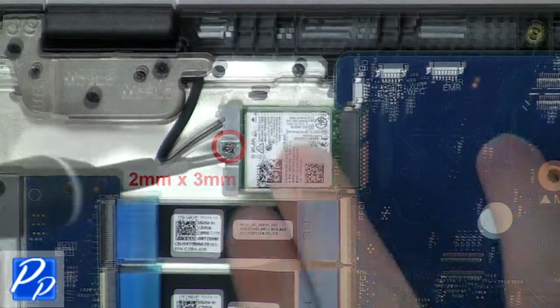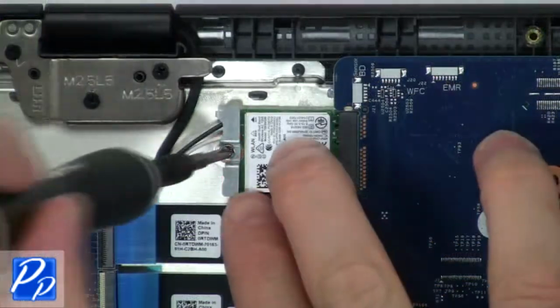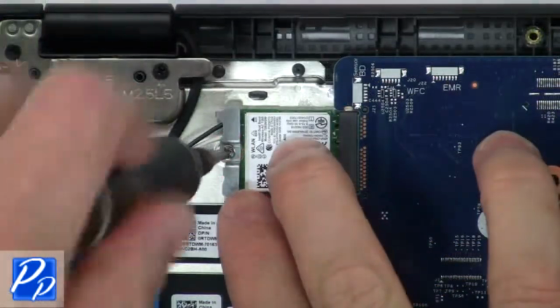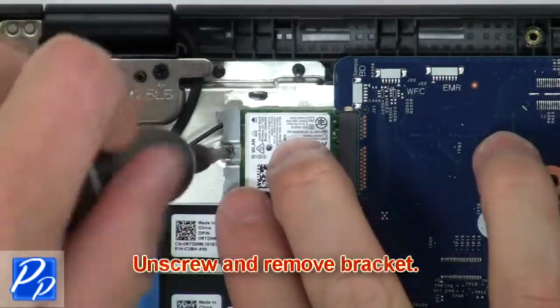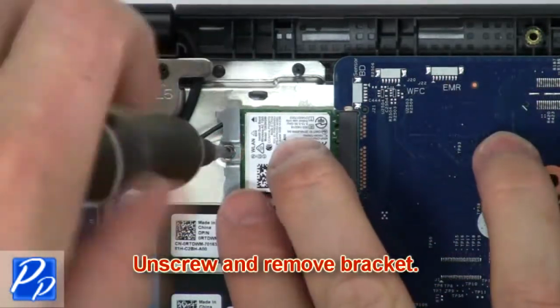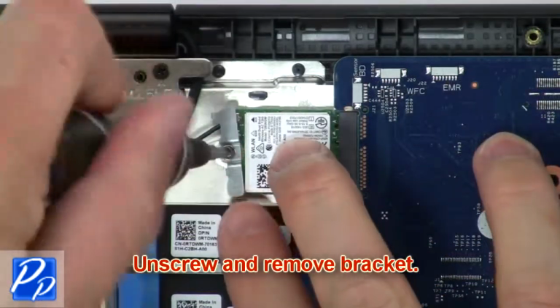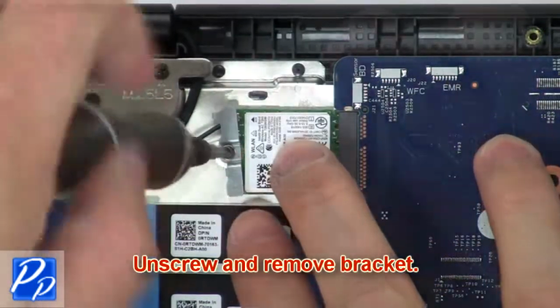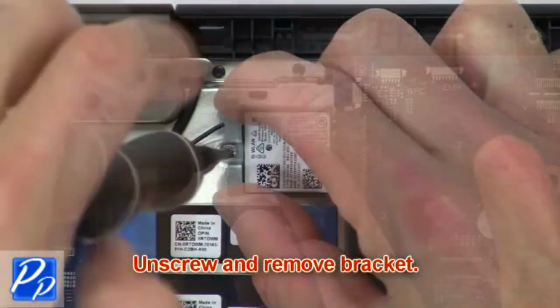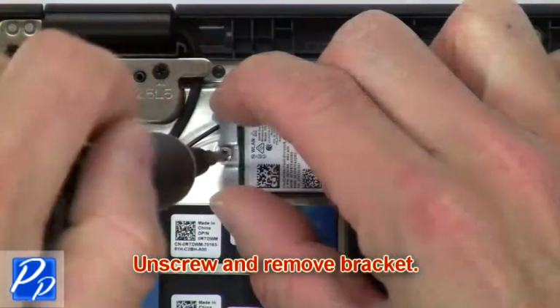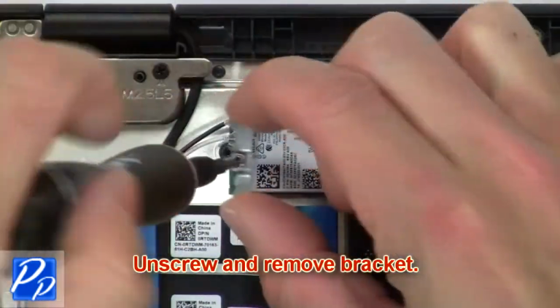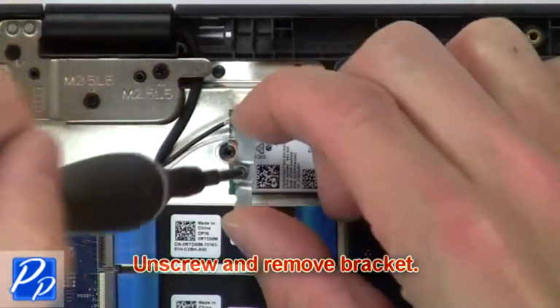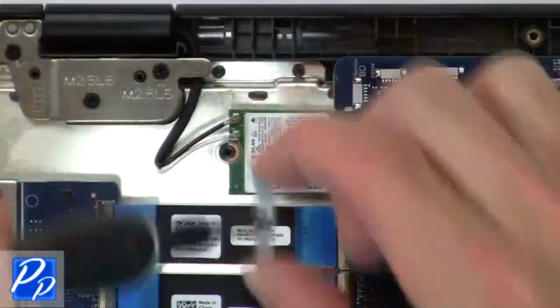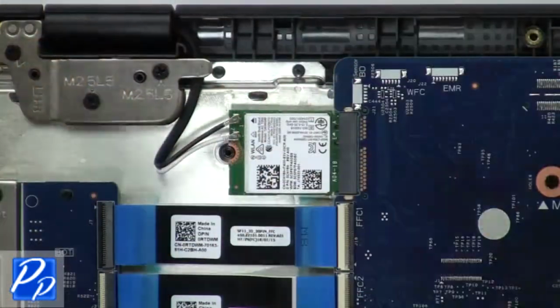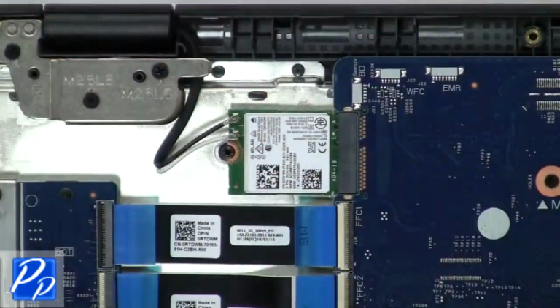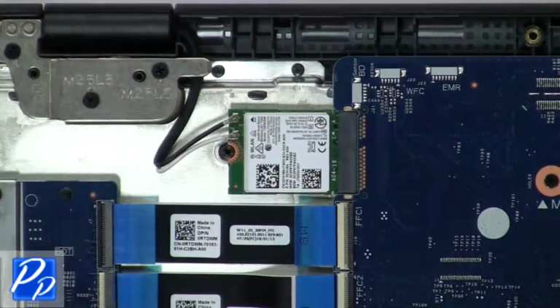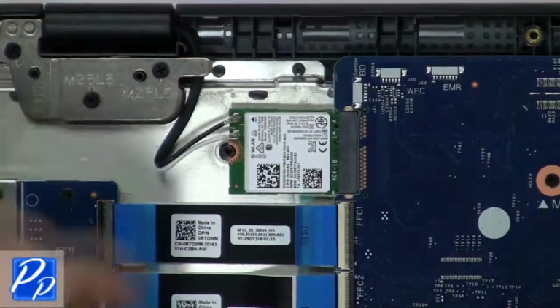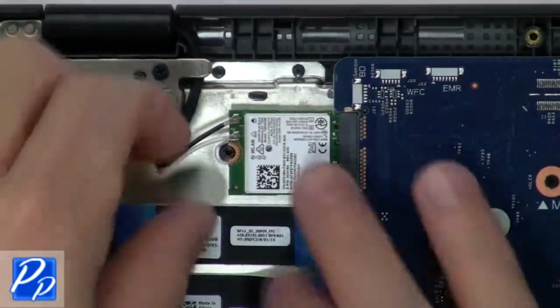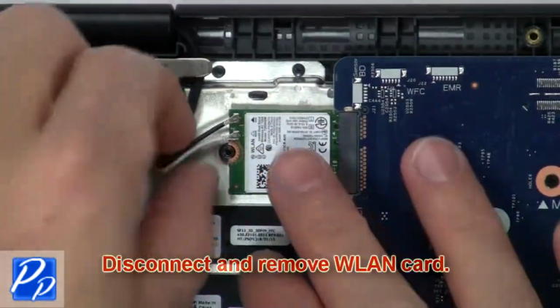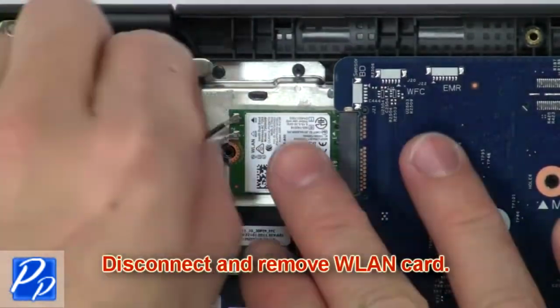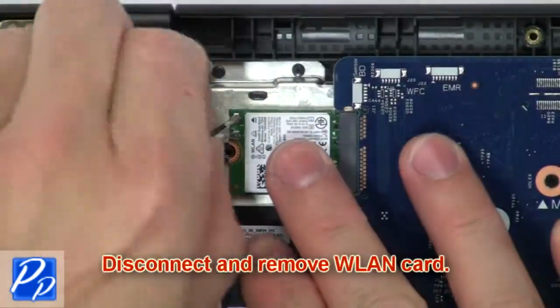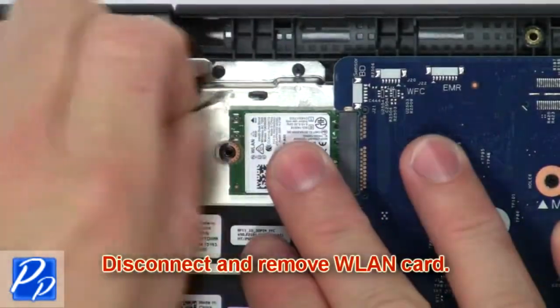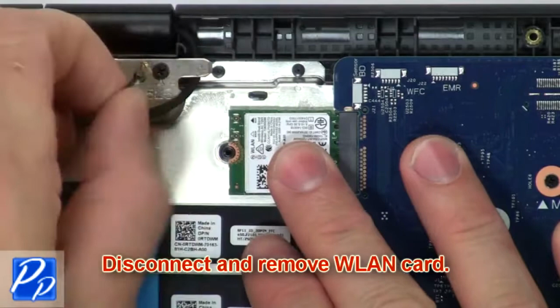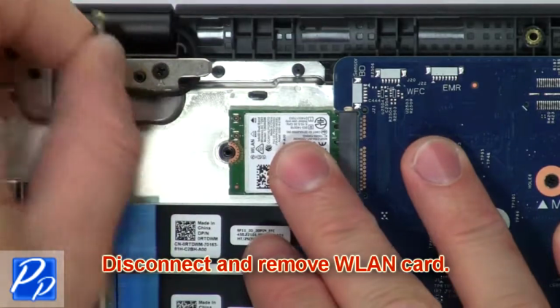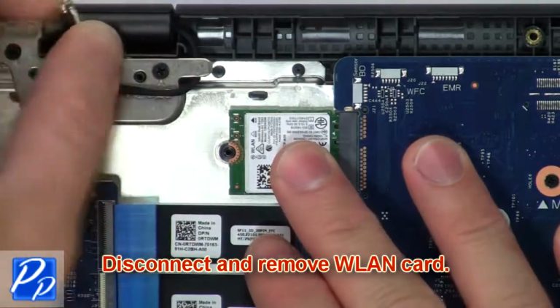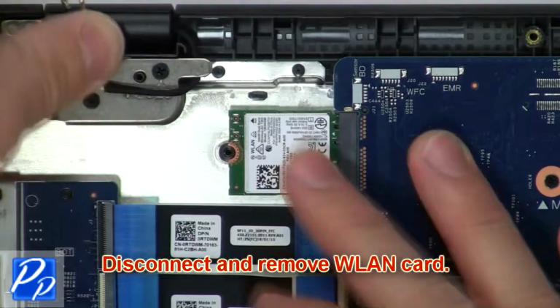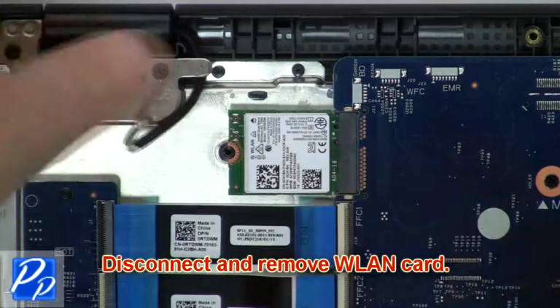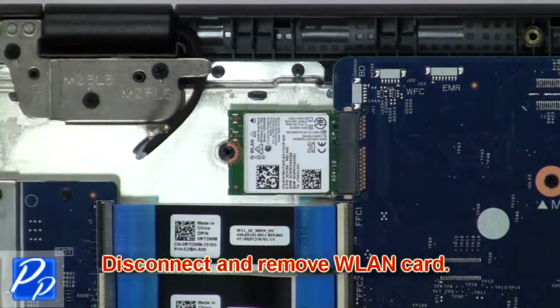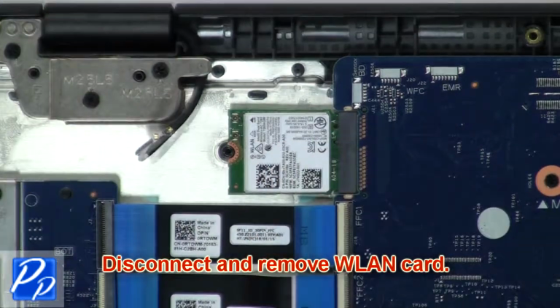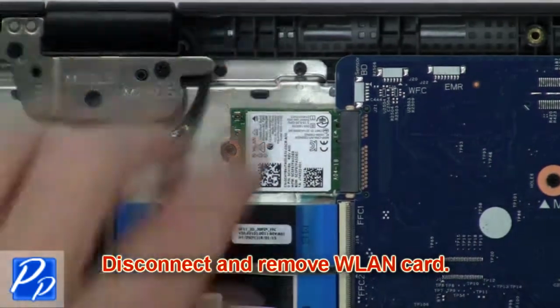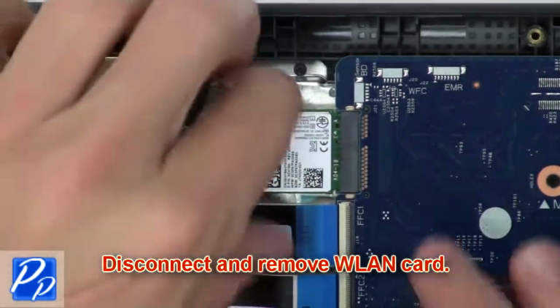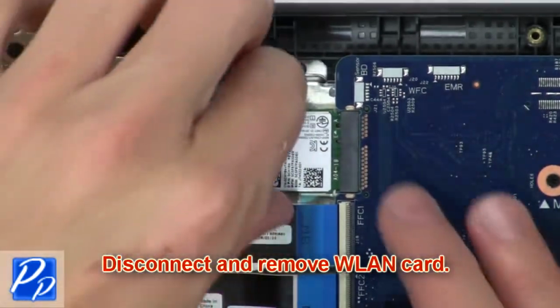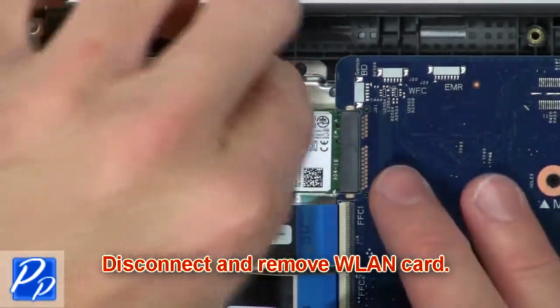Then unscrew and remove the bracket. Then disconnect and remove the wireless card.